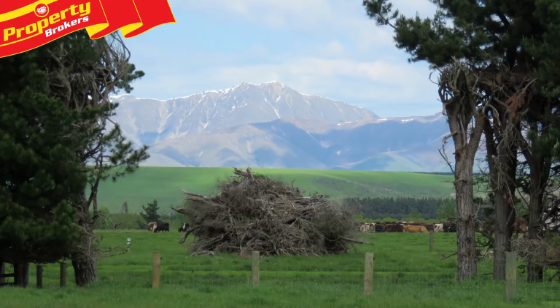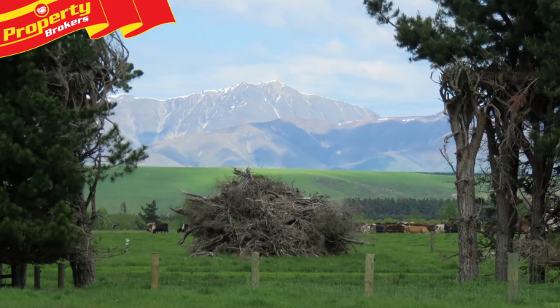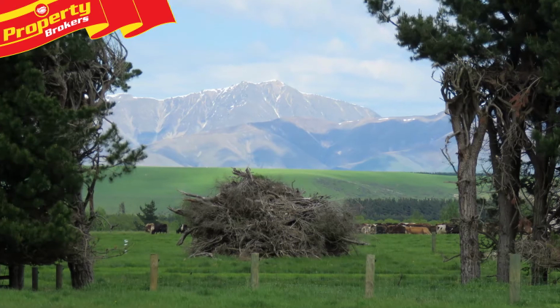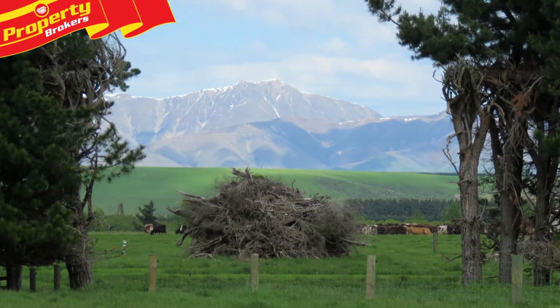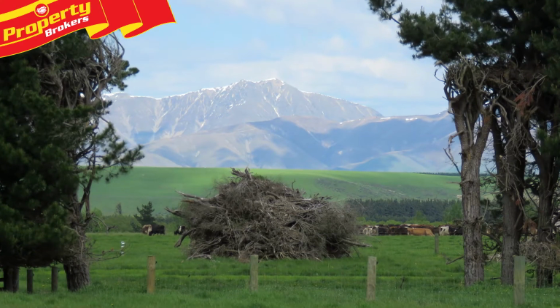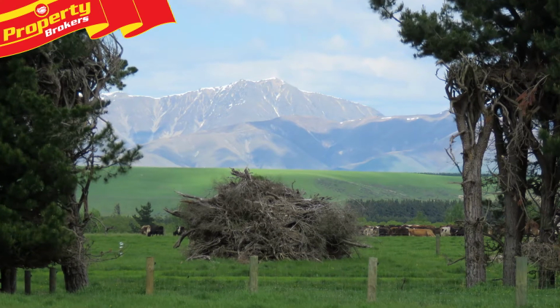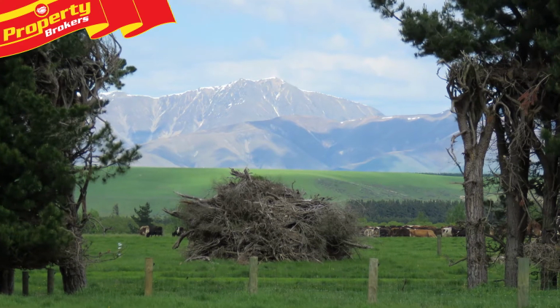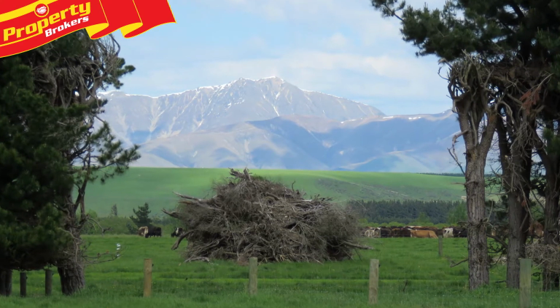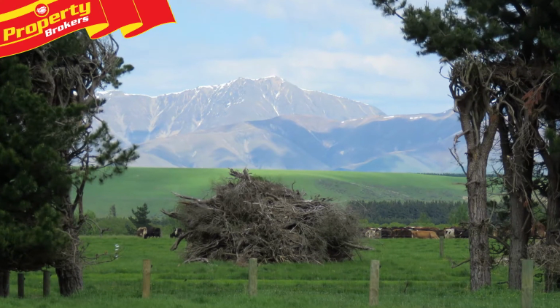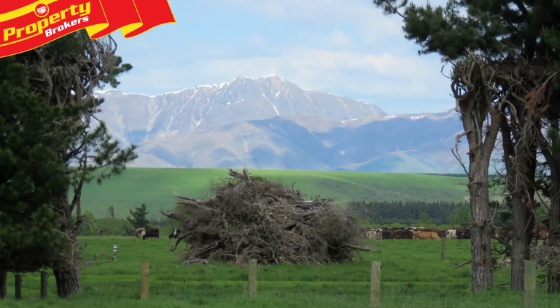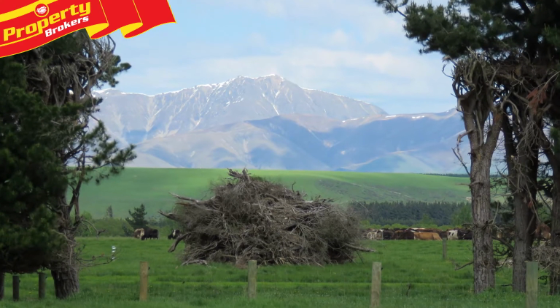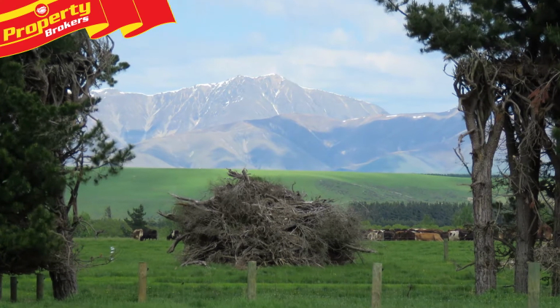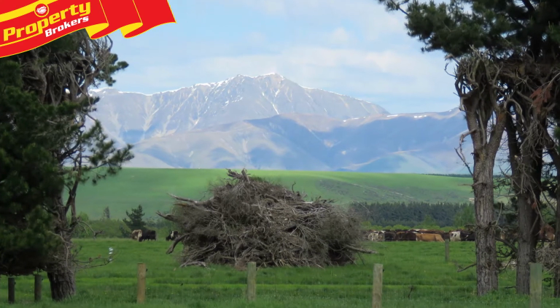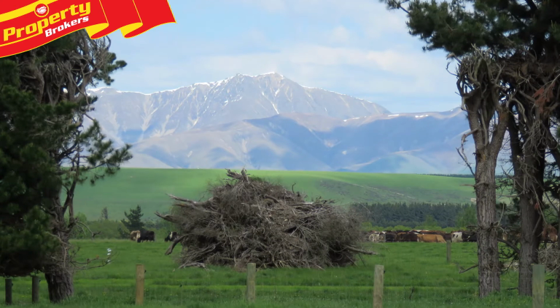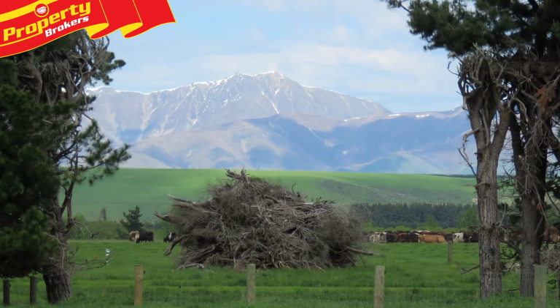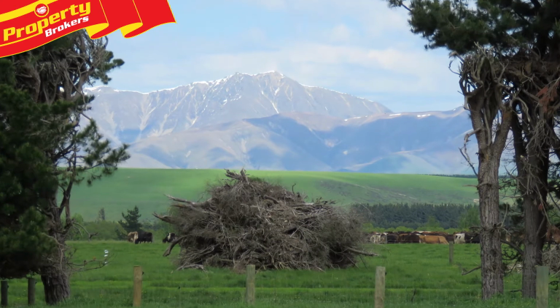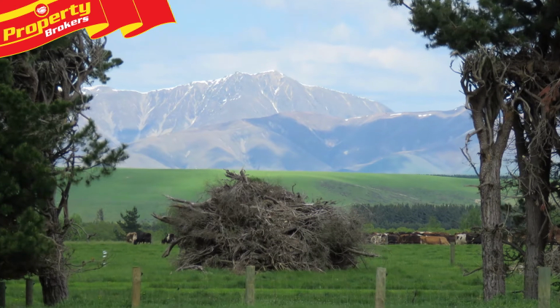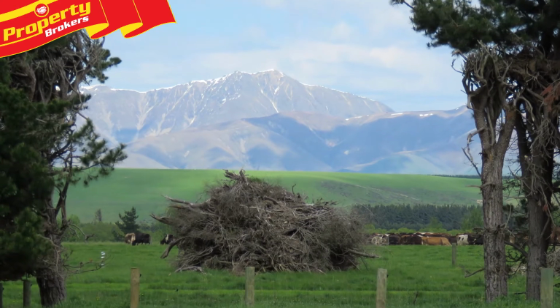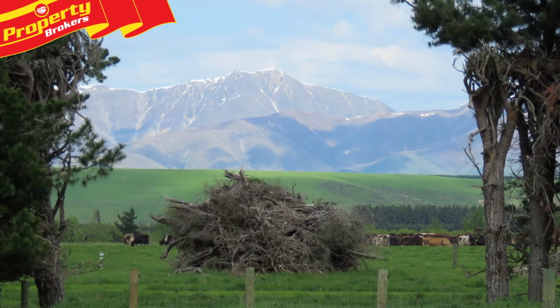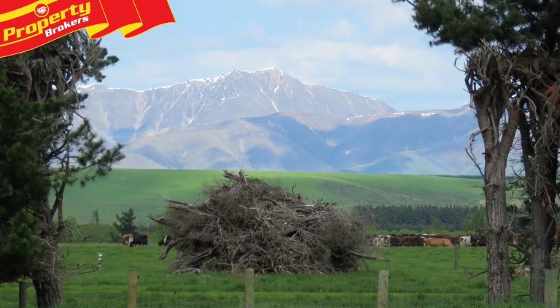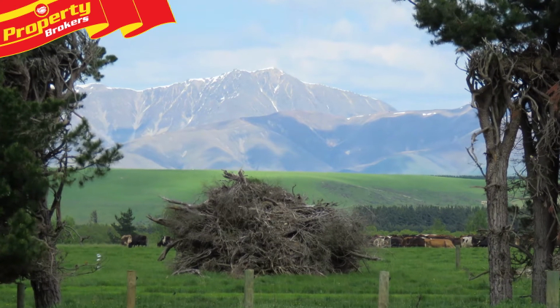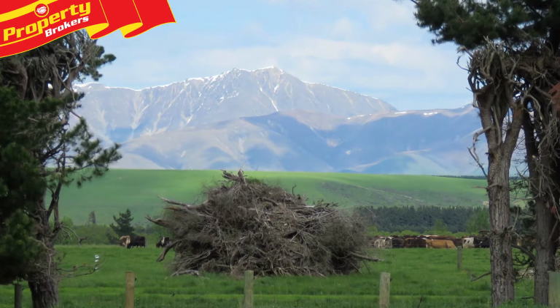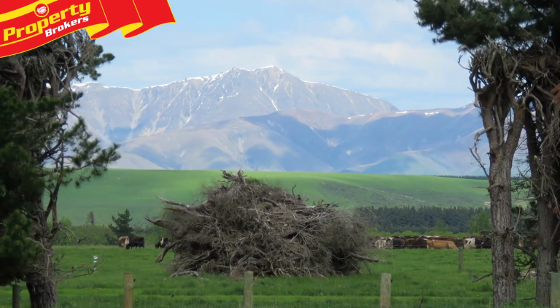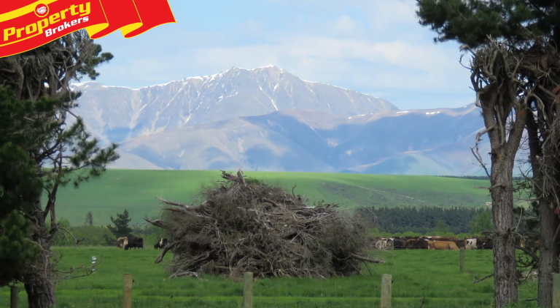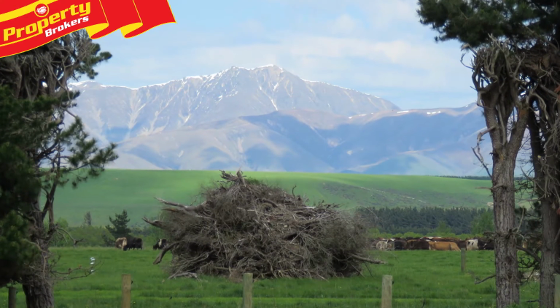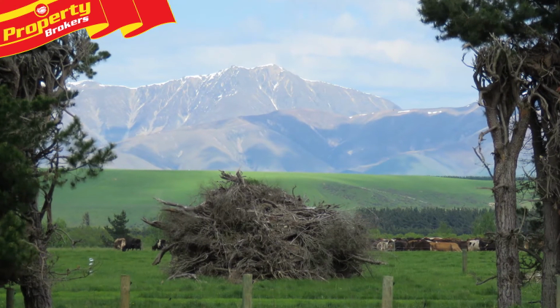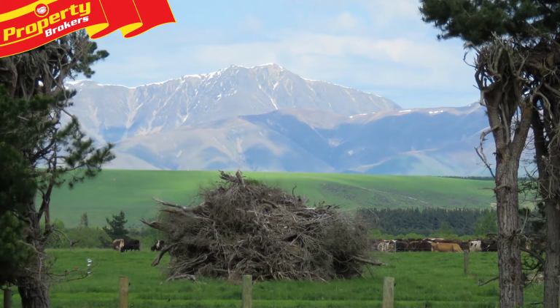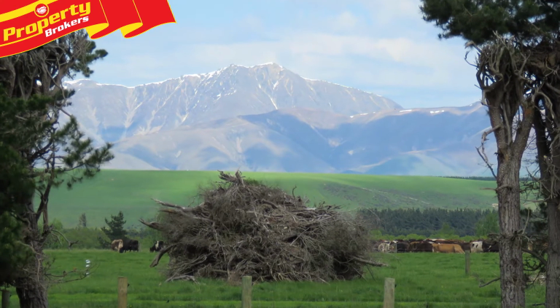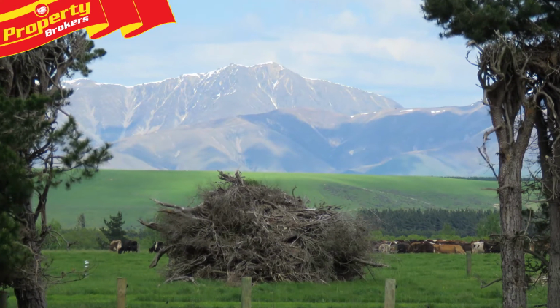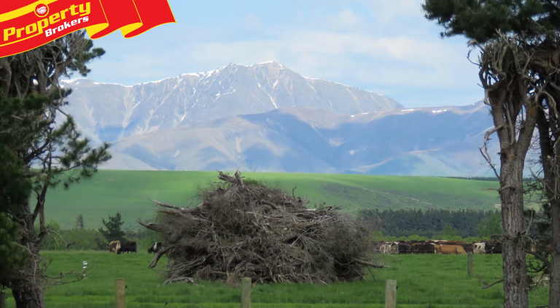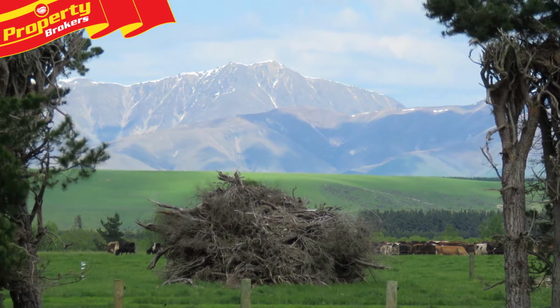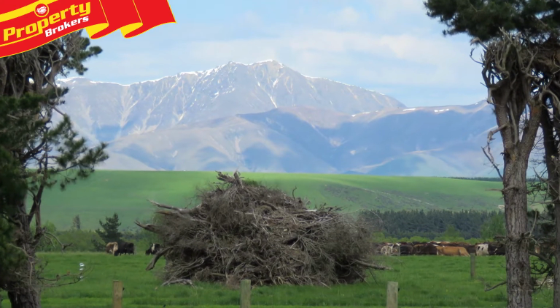You'll love the instant appeal, character of the location, rural aspect and viewing to the mountains.